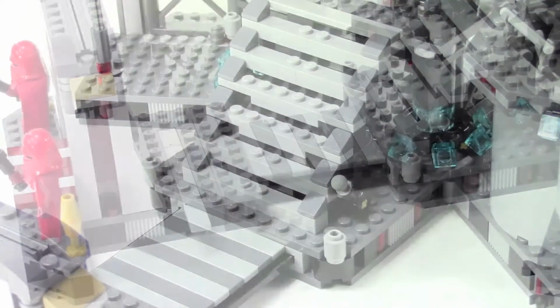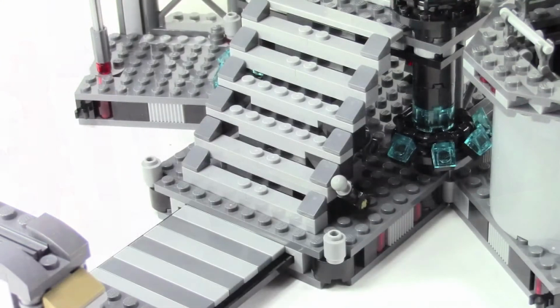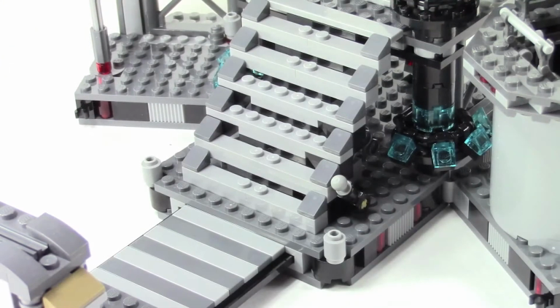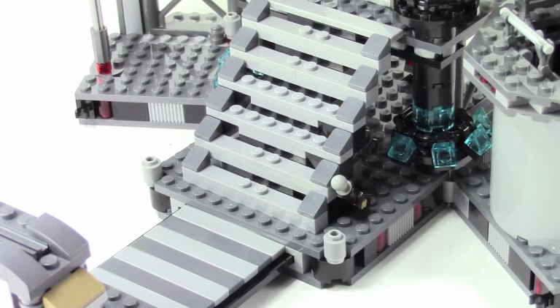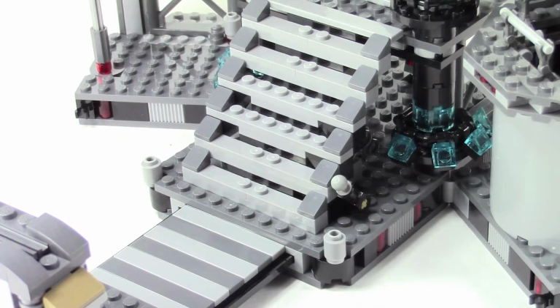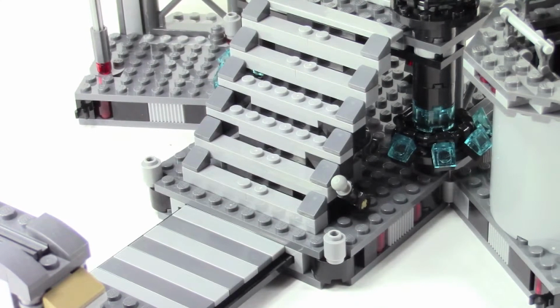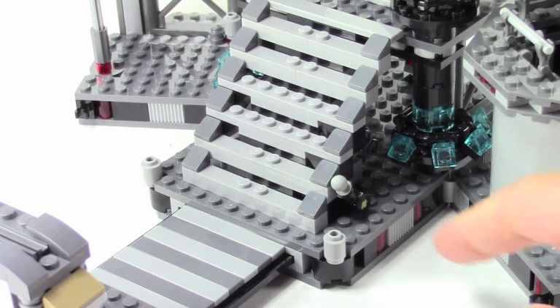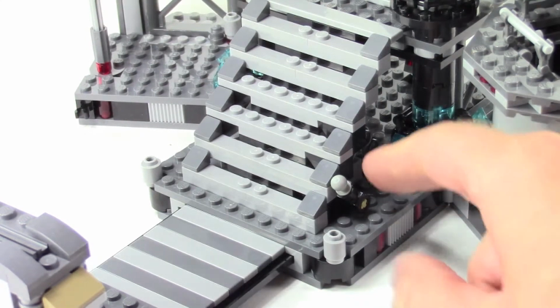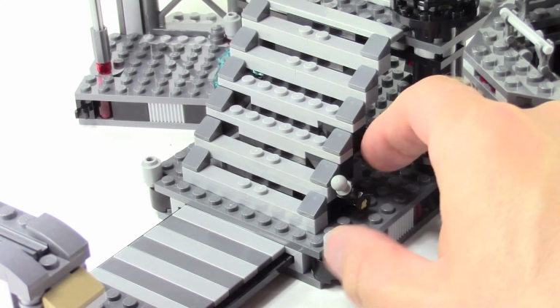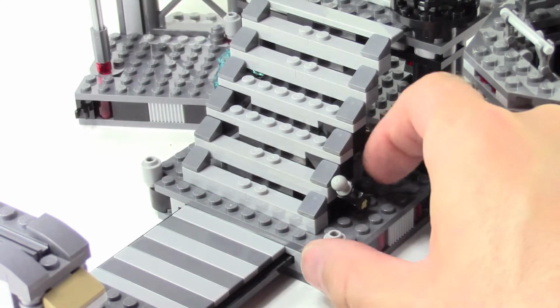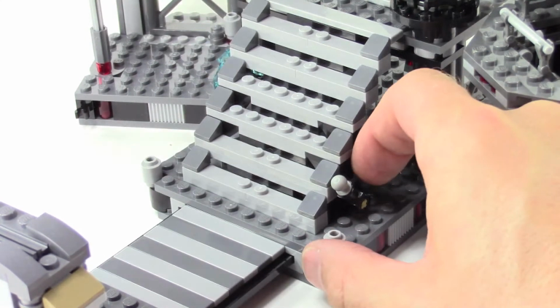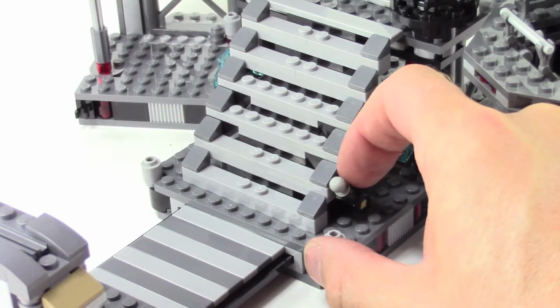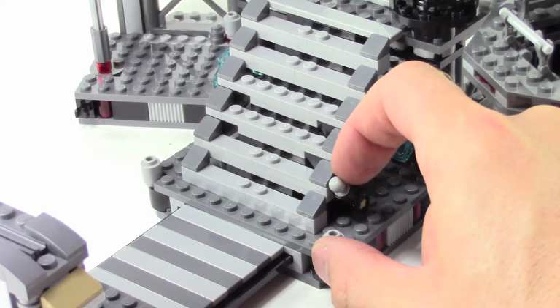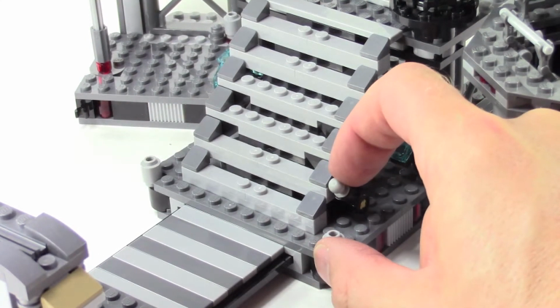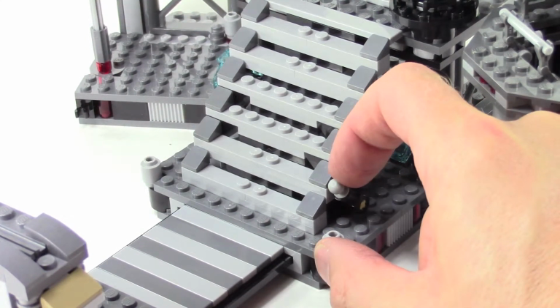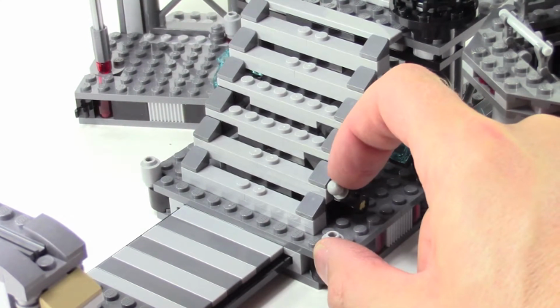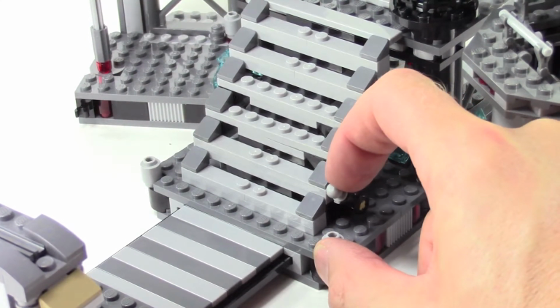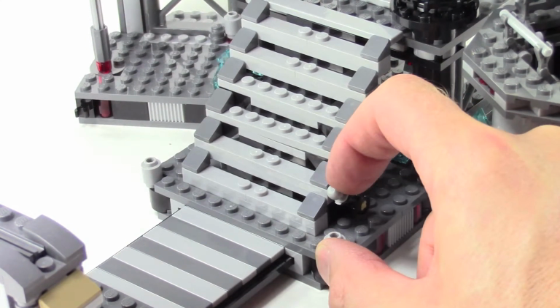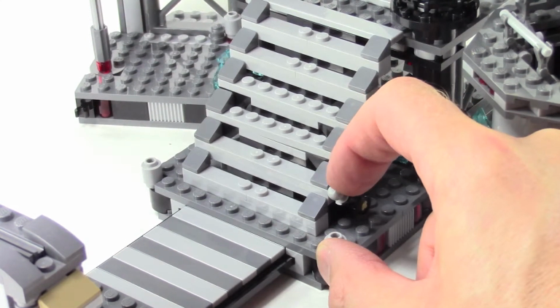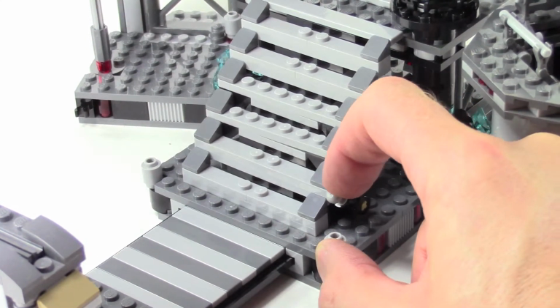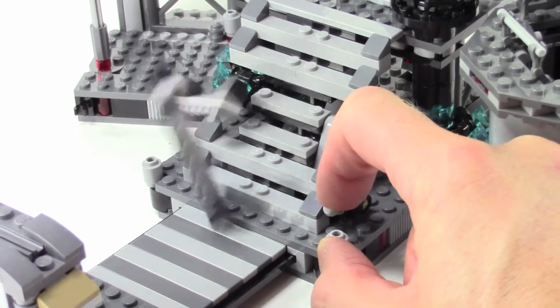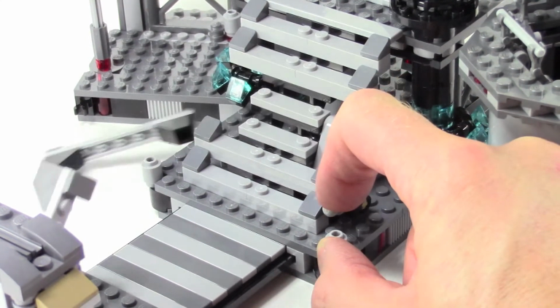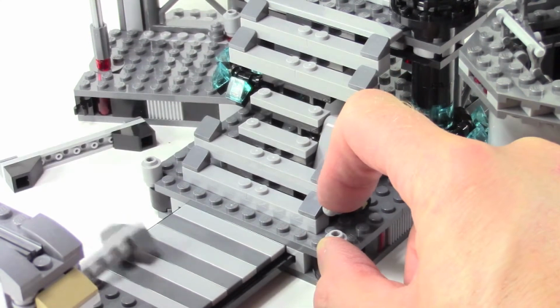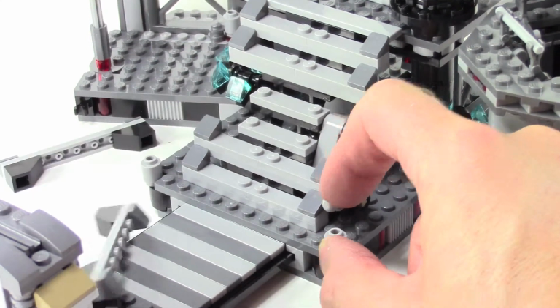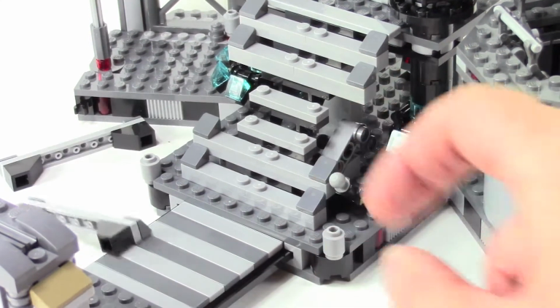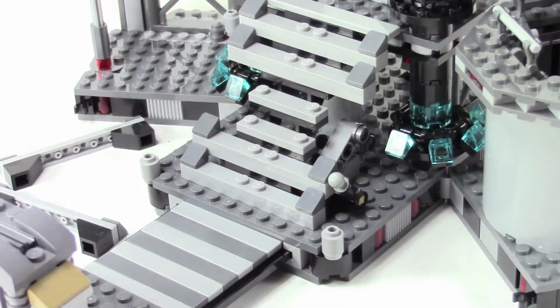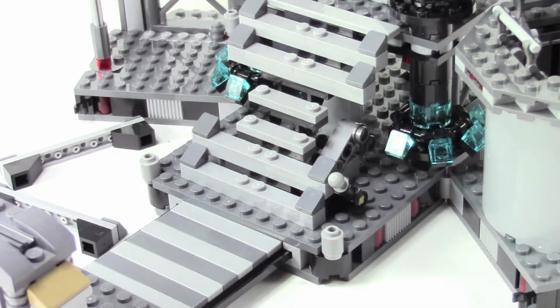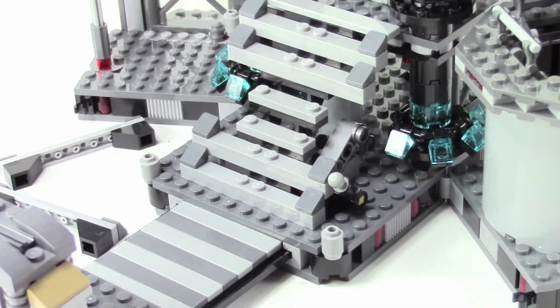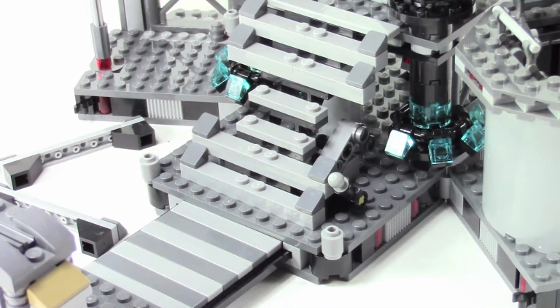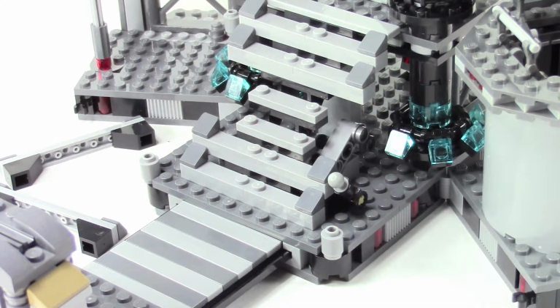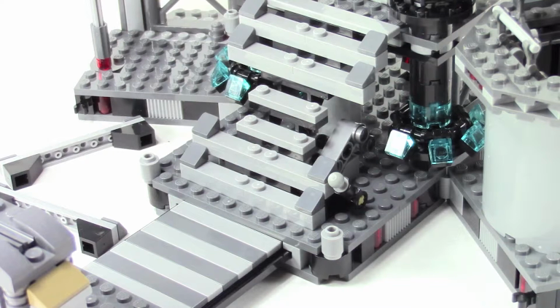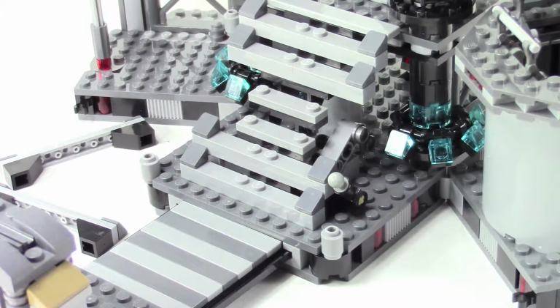There's a little lever here on the side of the stairs — if you flip this down, two of the stairs explode apart.